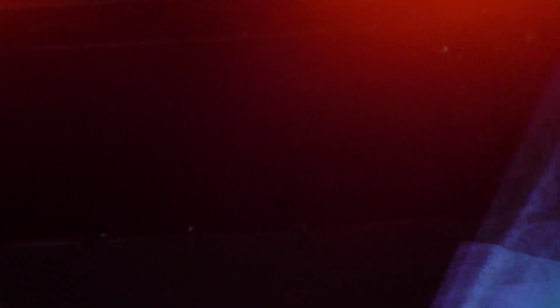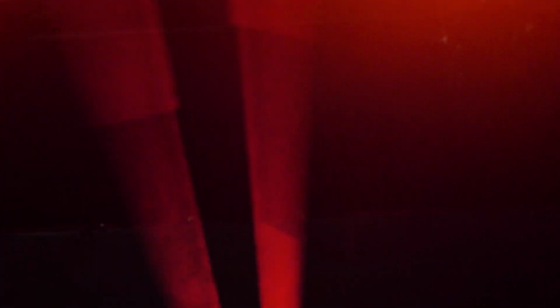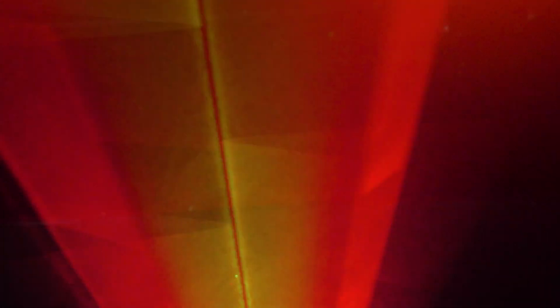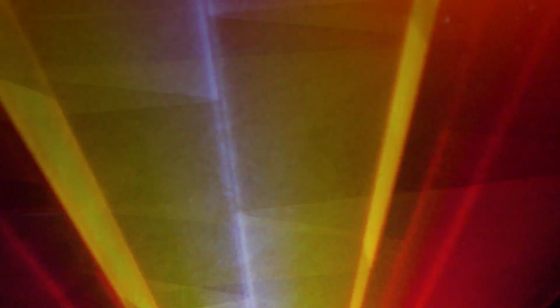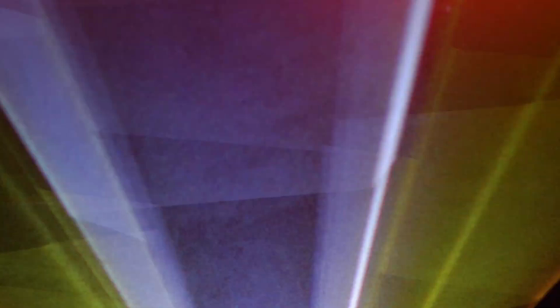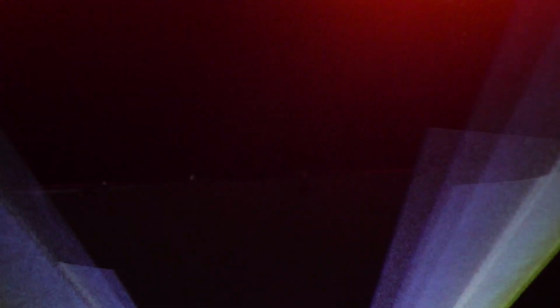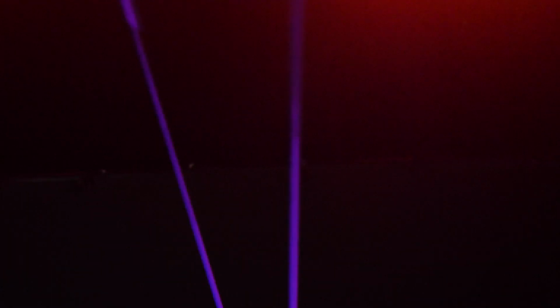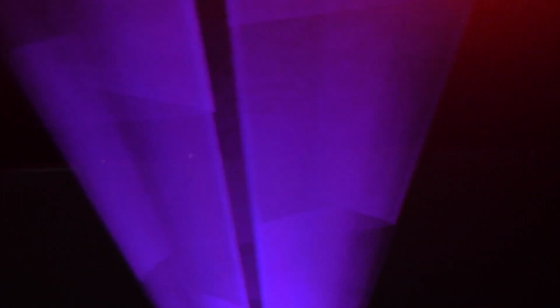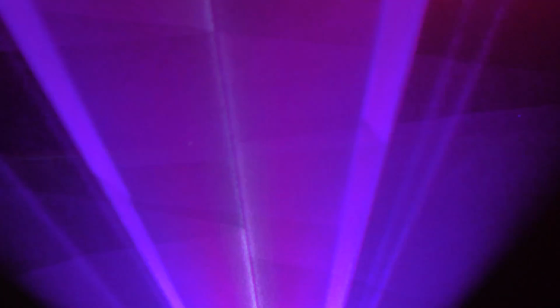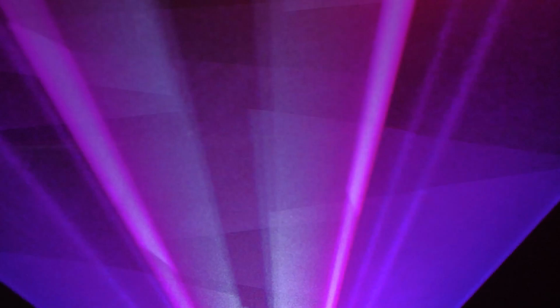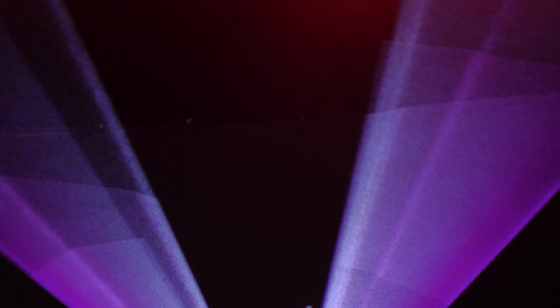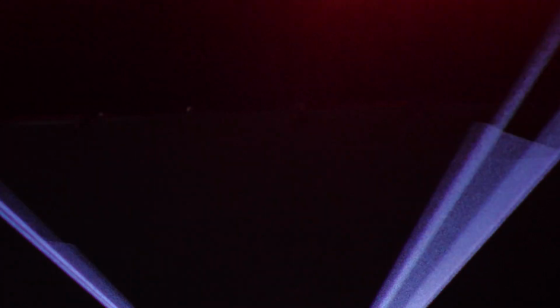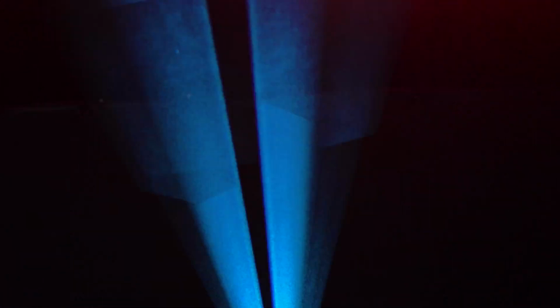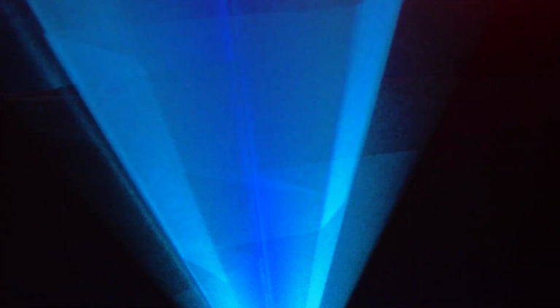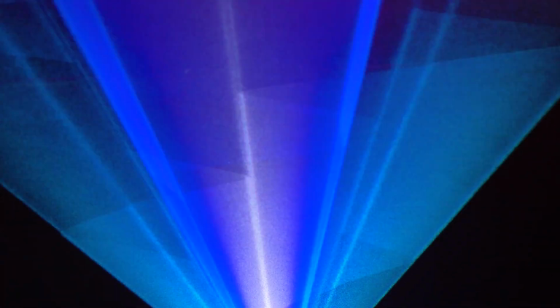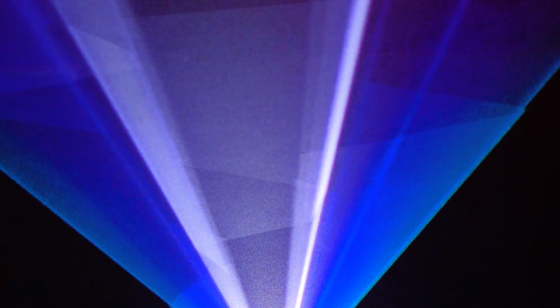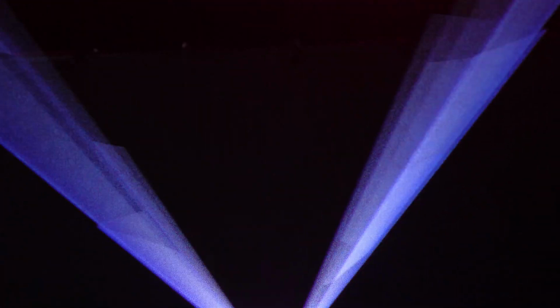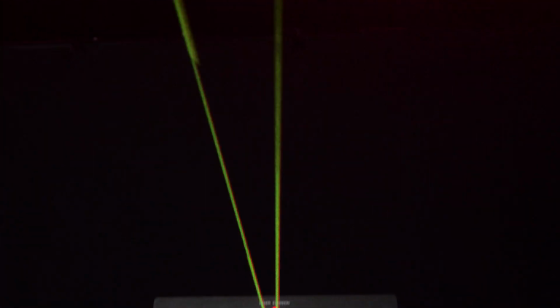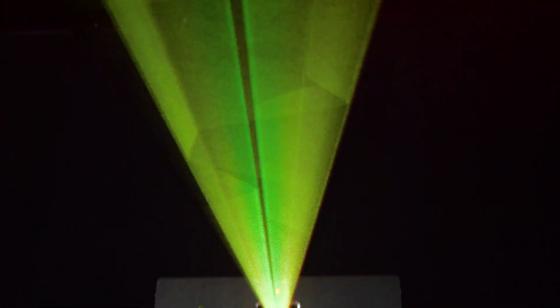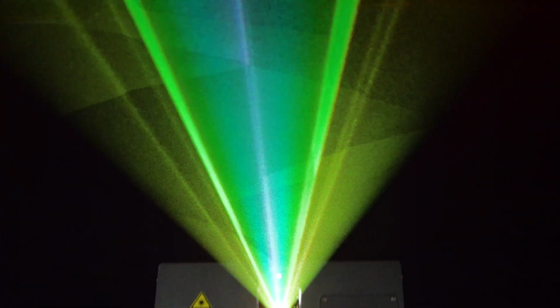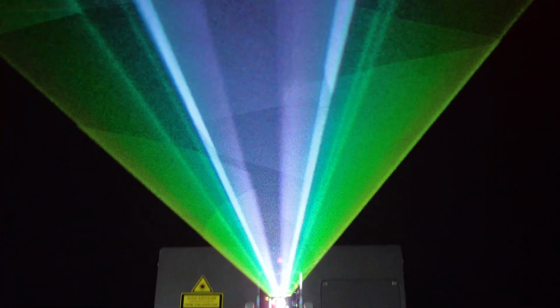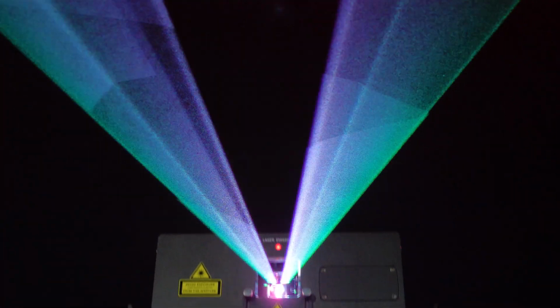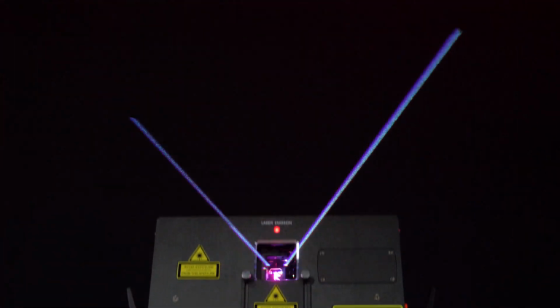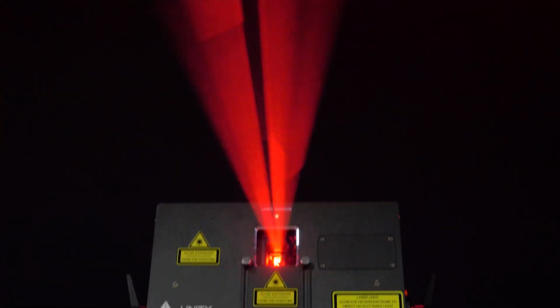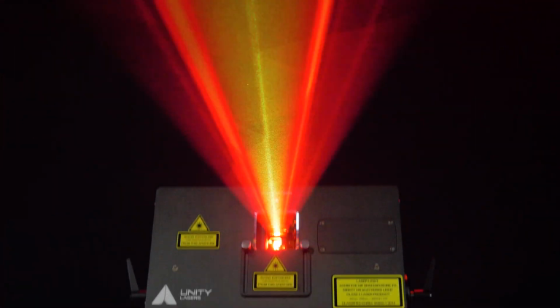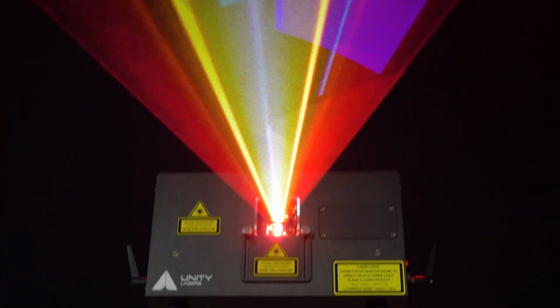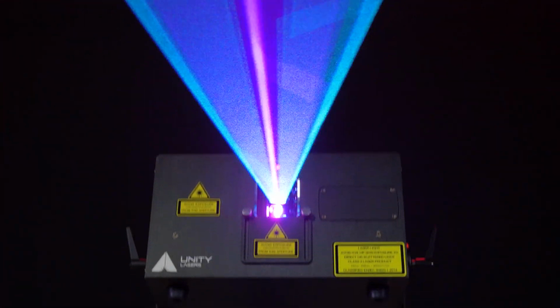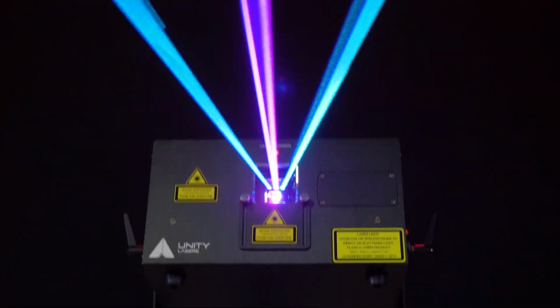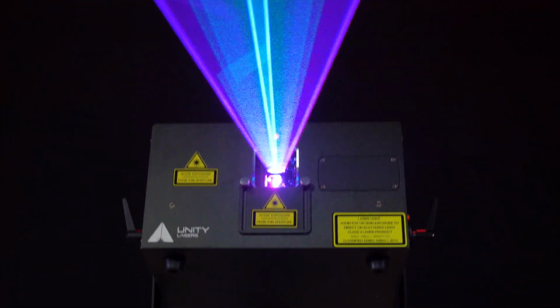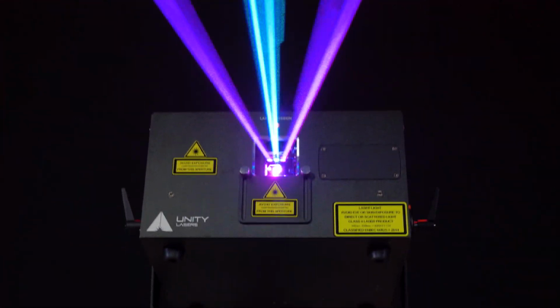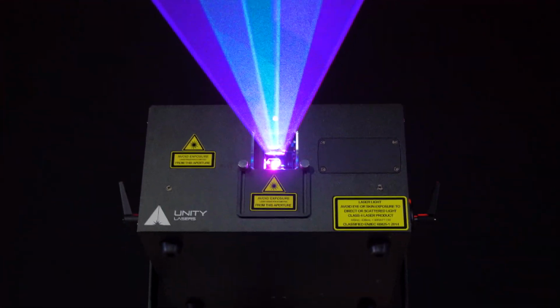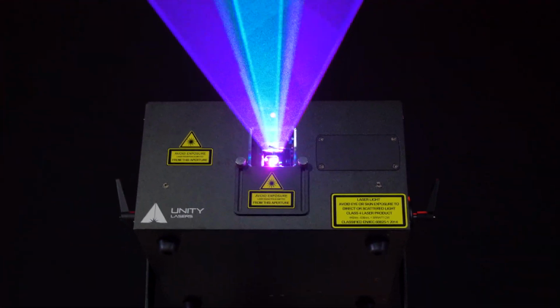High-impact lasers. First-class support for the emerging professional. That's Unity.